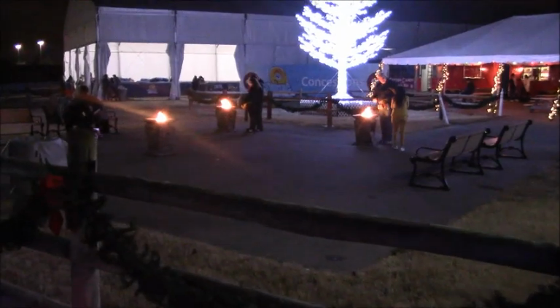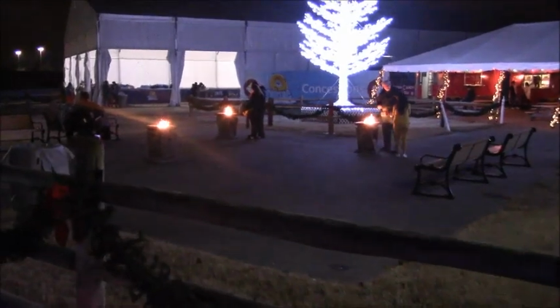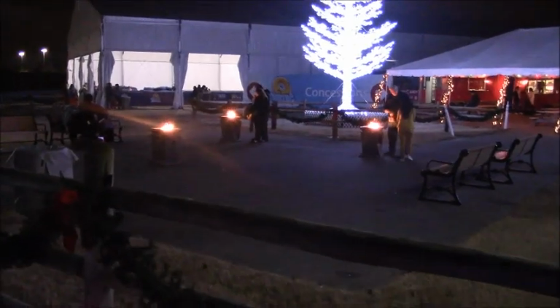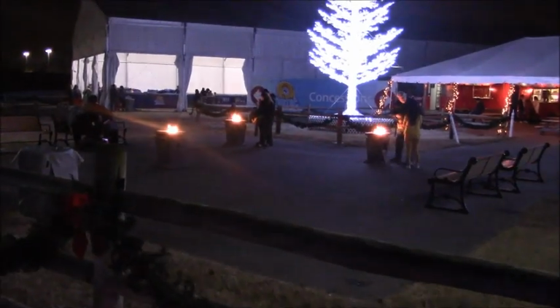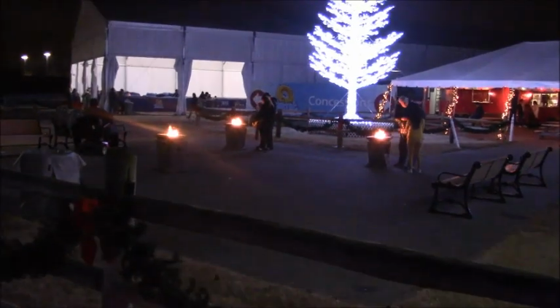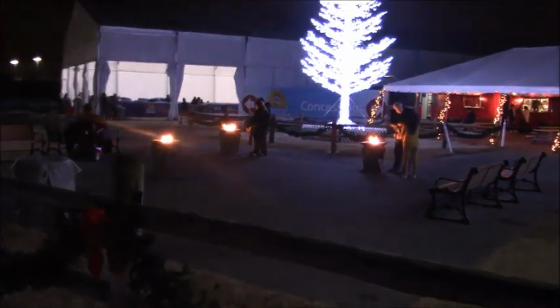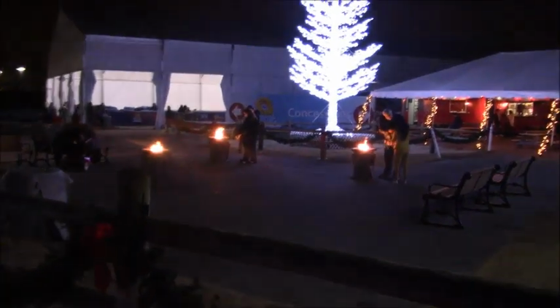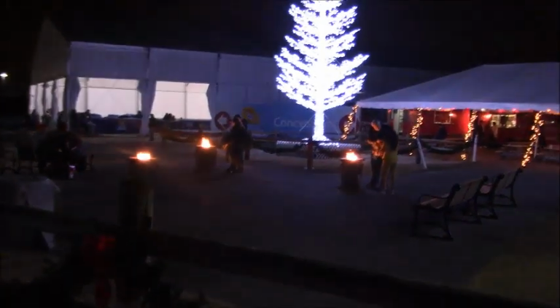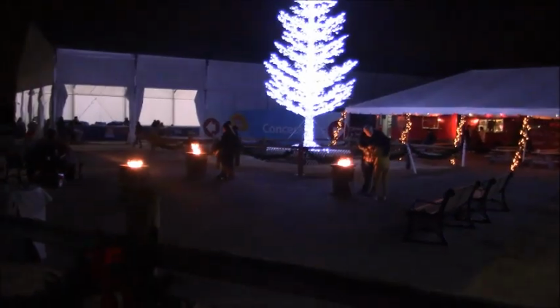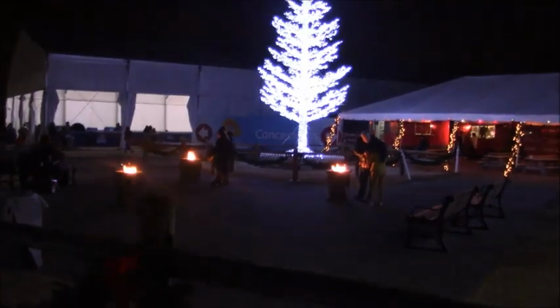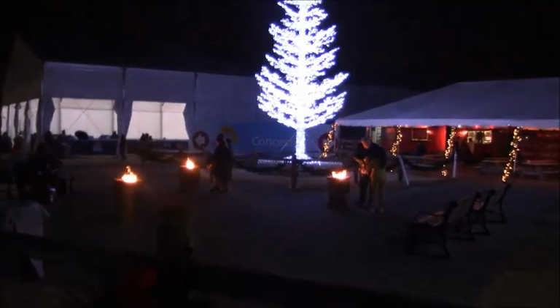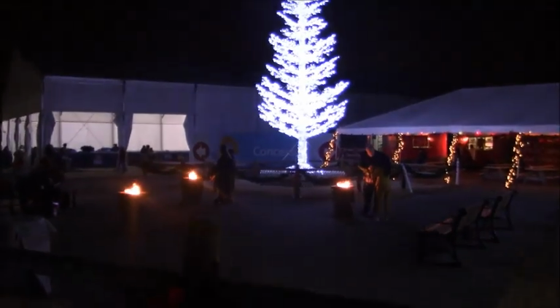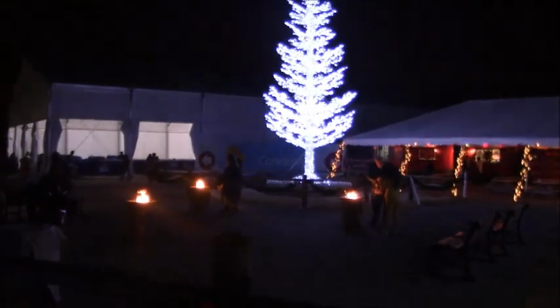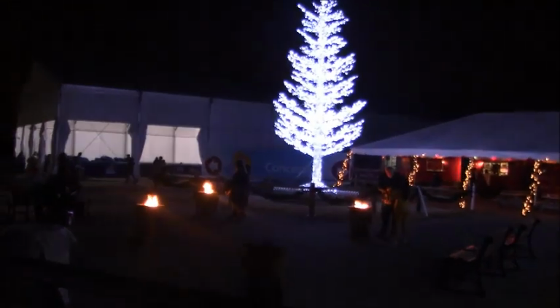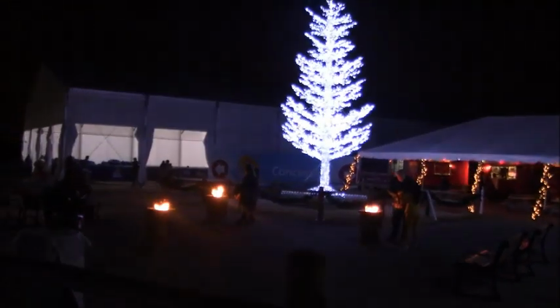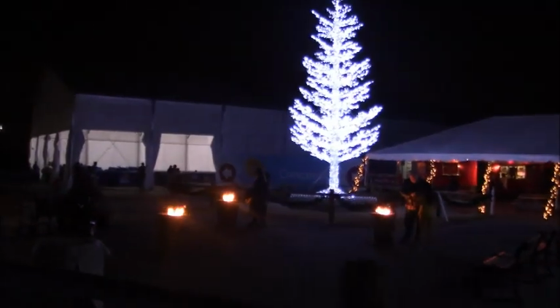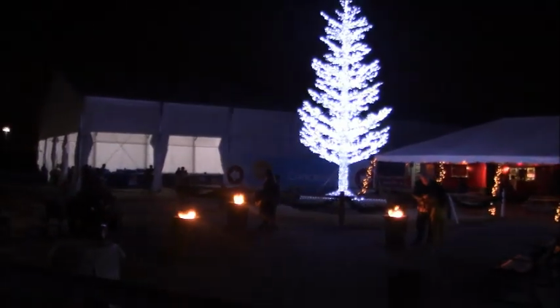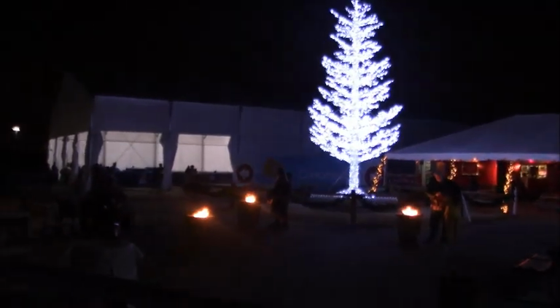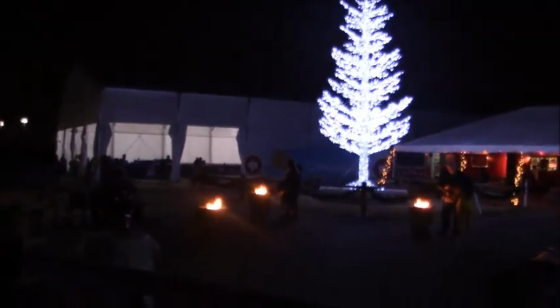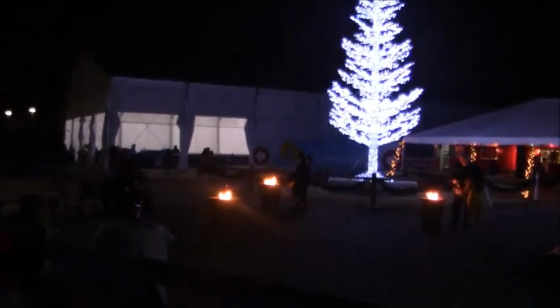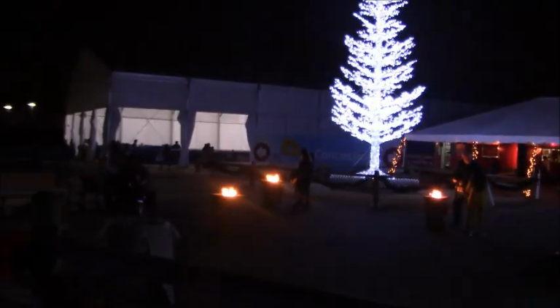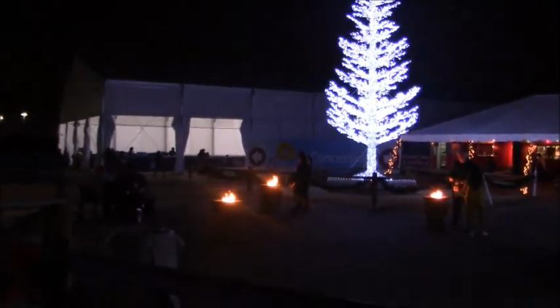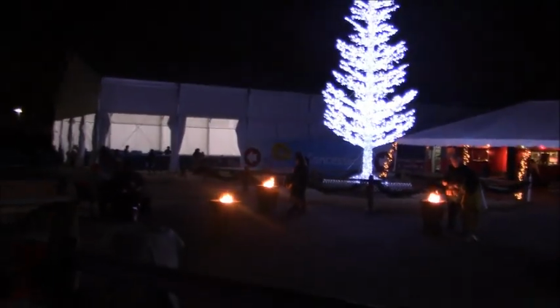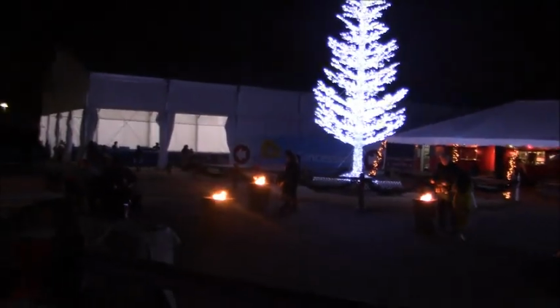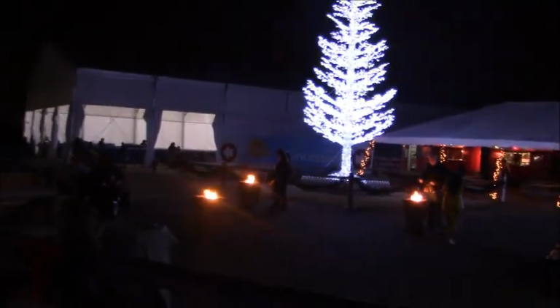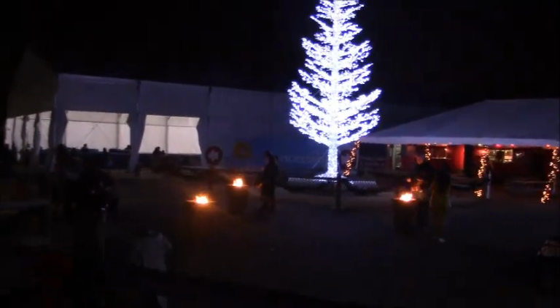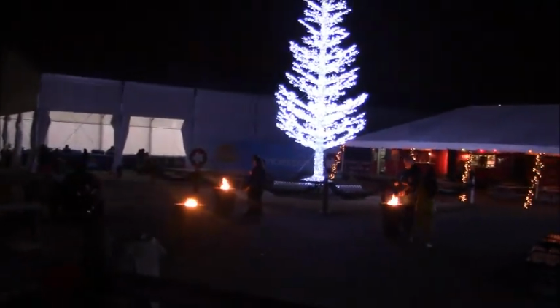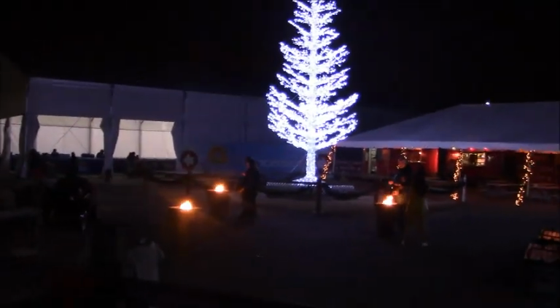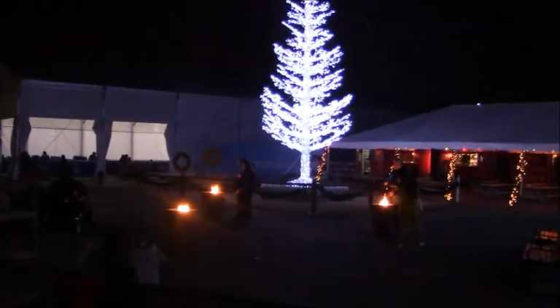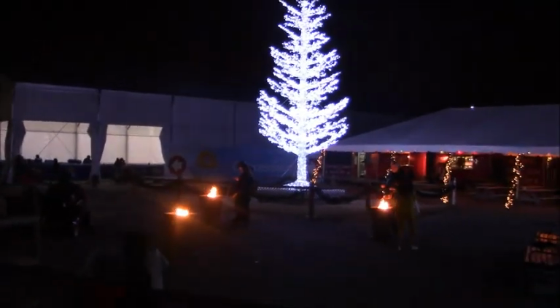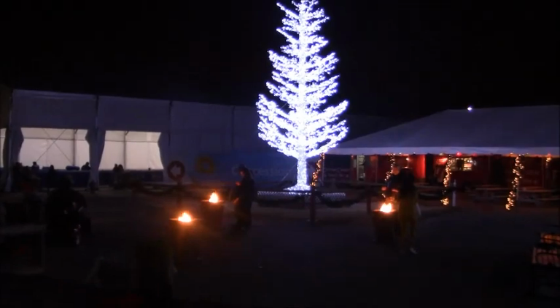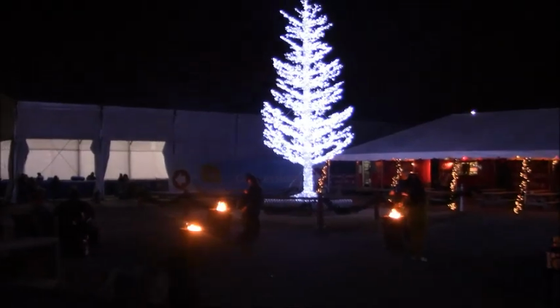Oh look, they even have some fire players going for you to warm your hands, although I don't really think it's that cold out here. That is a bright, bright tree!